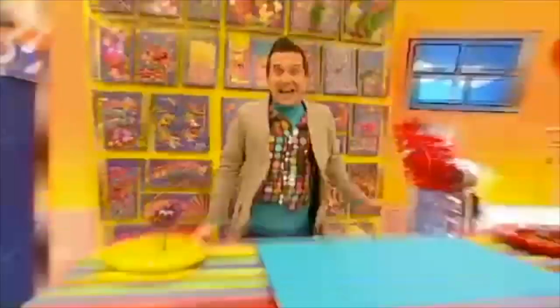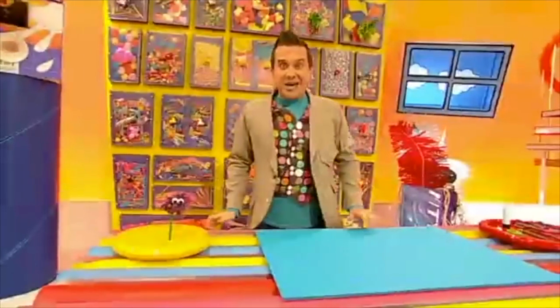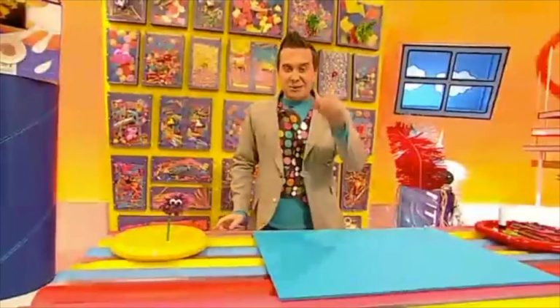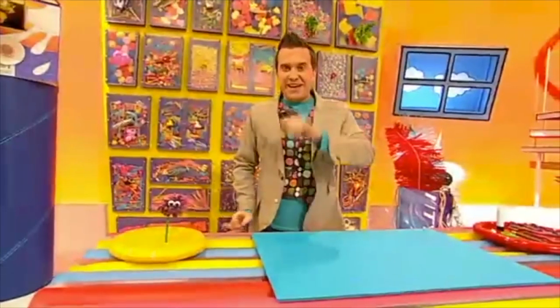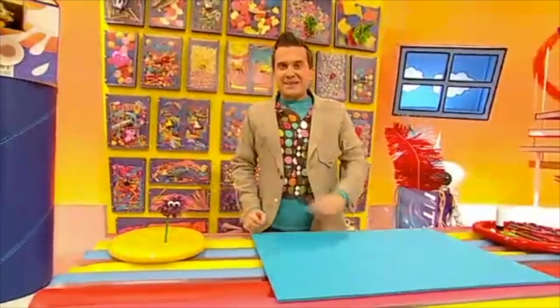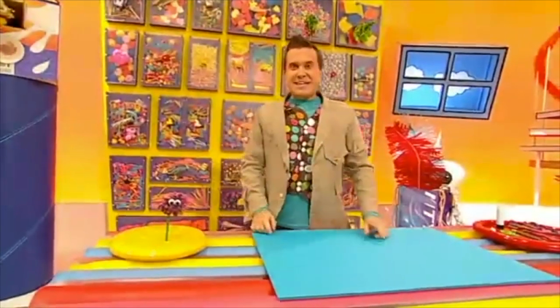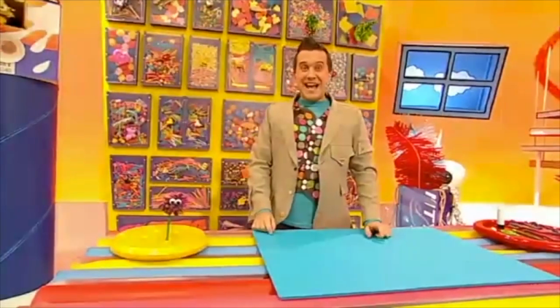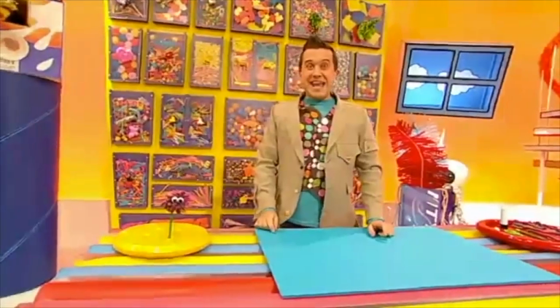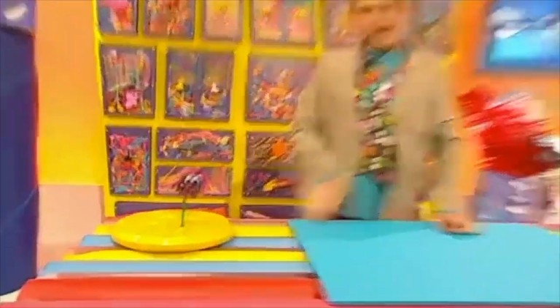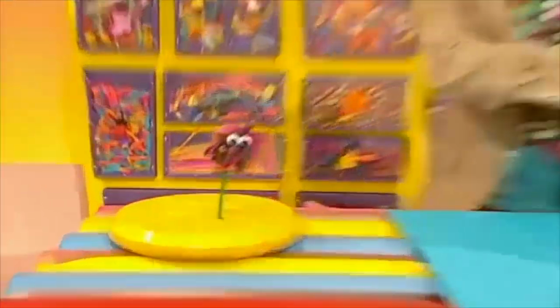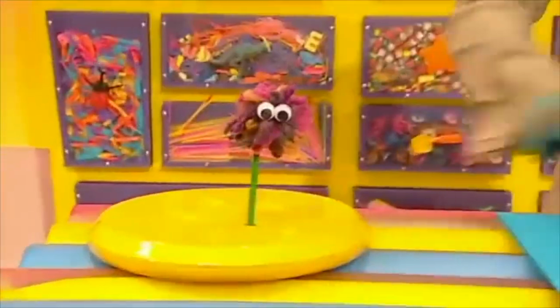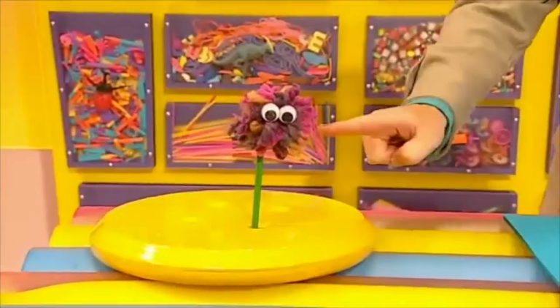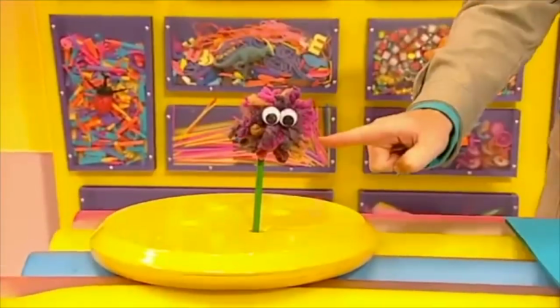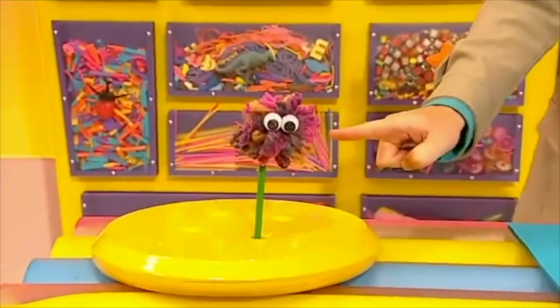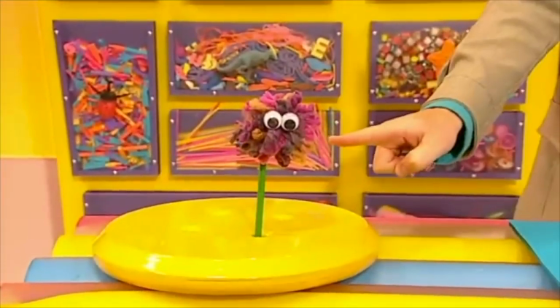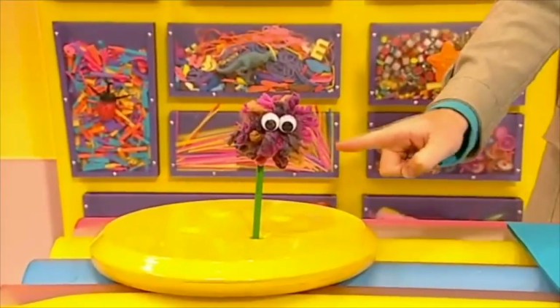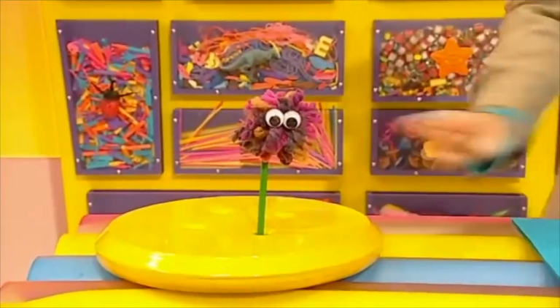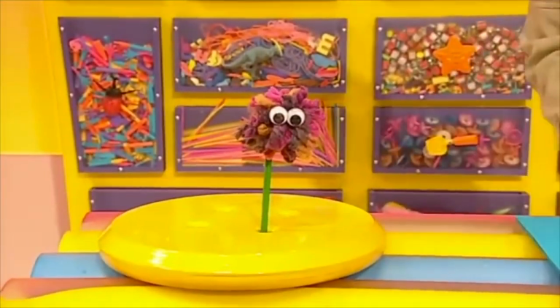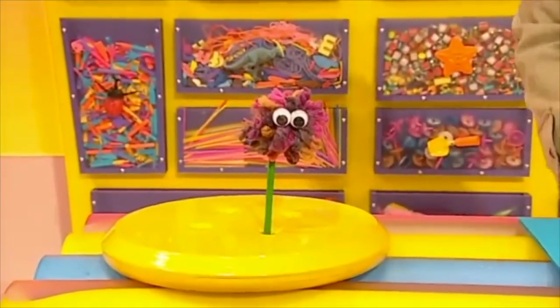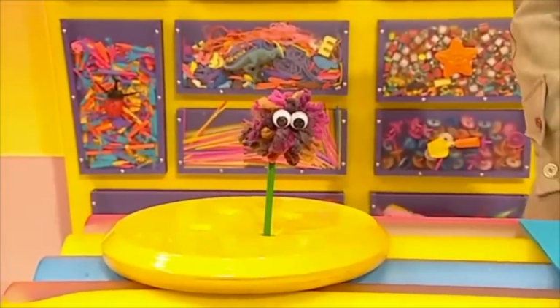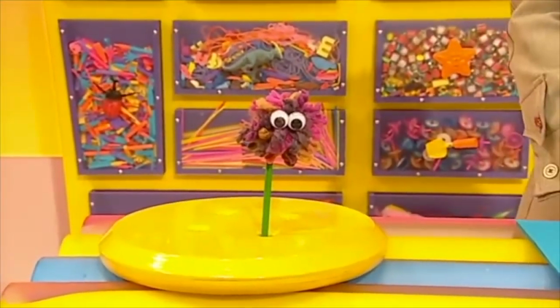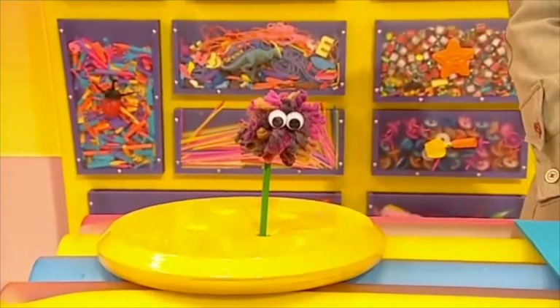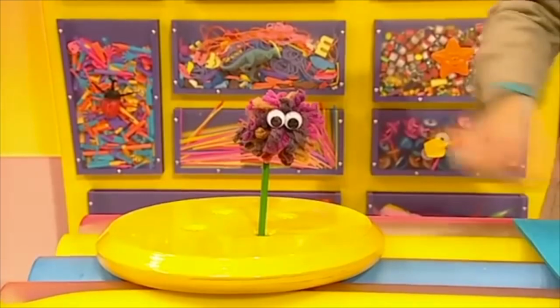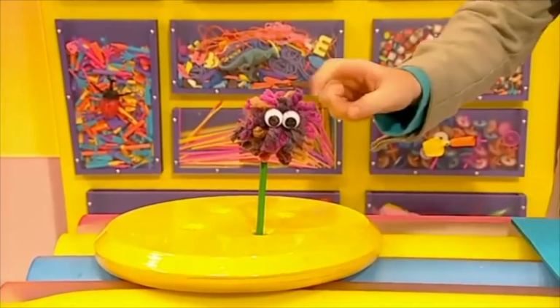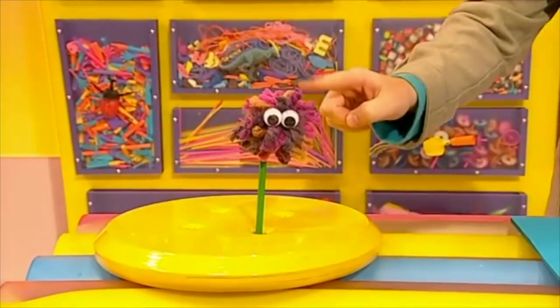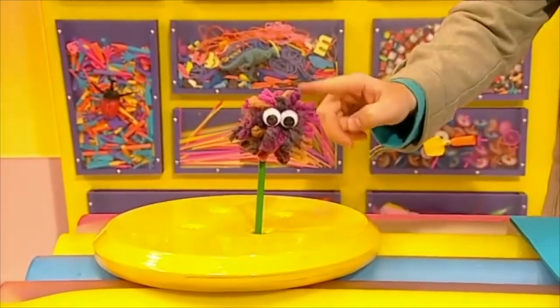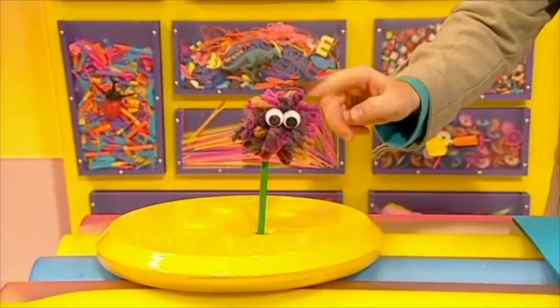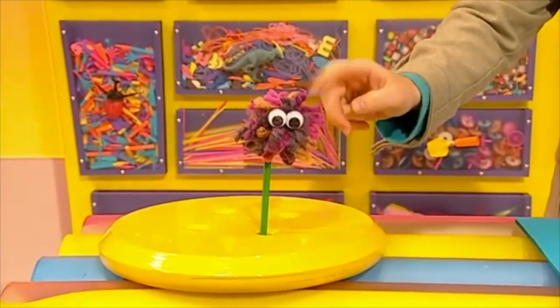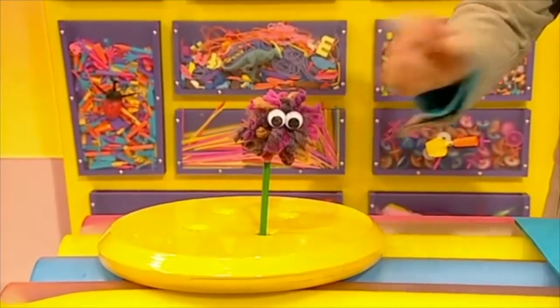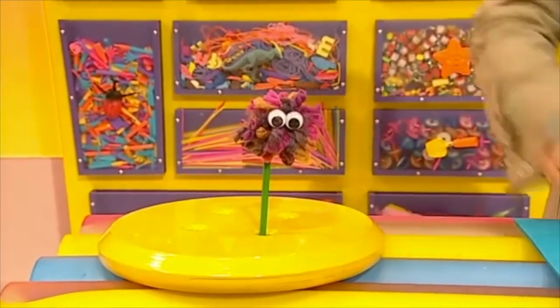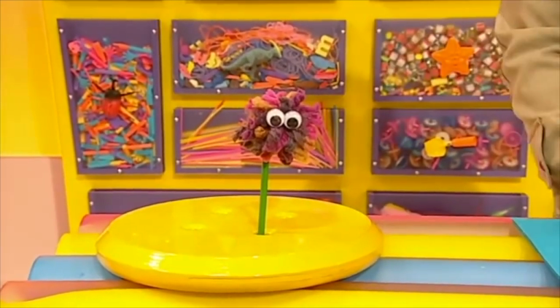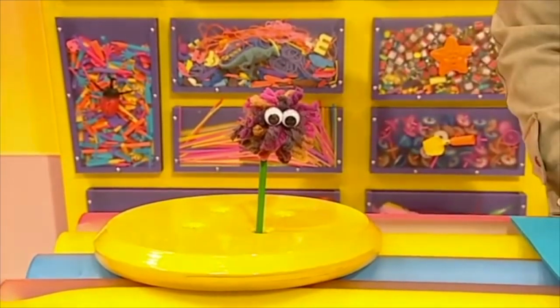Here's what we're going to make today — a pencil bug! Oh, Mr. Pencil Bug, I'm woolly pleased to see you.